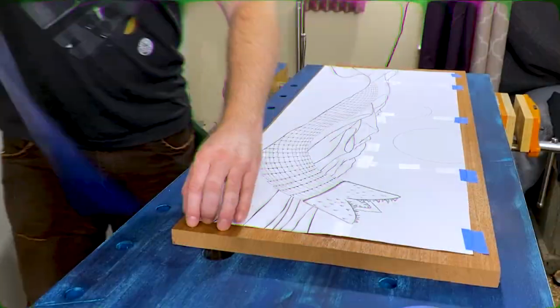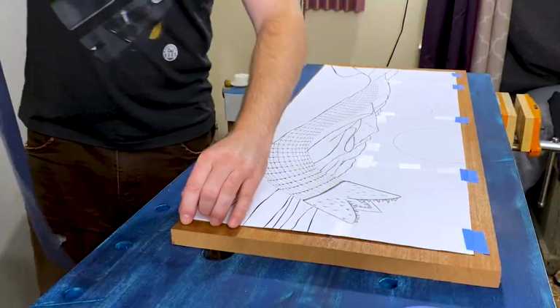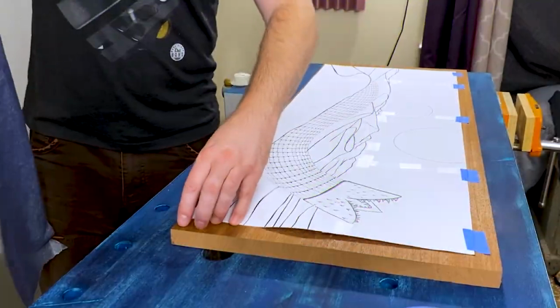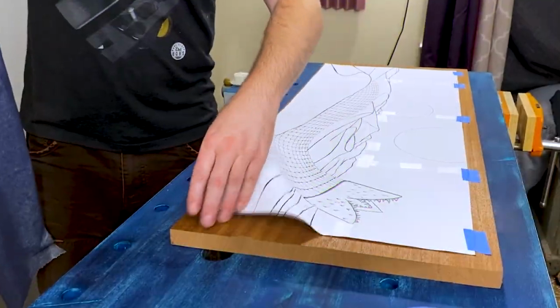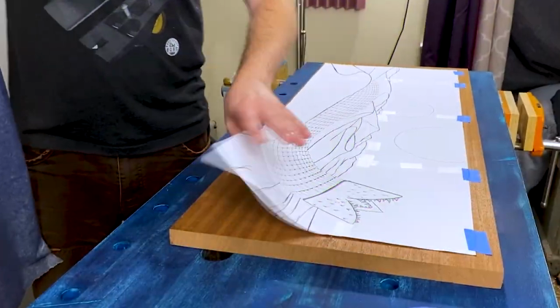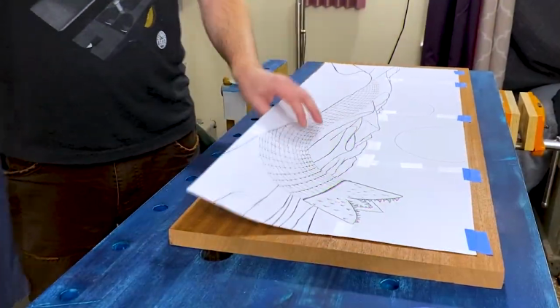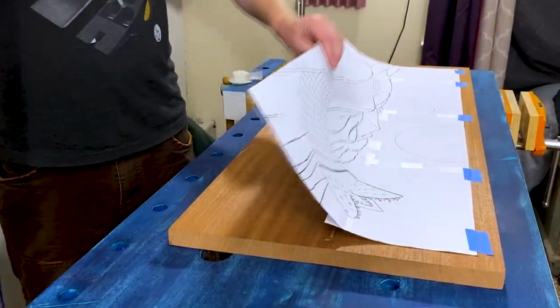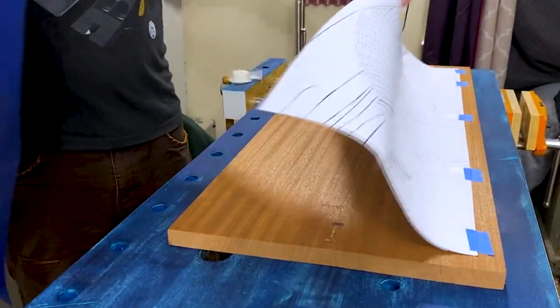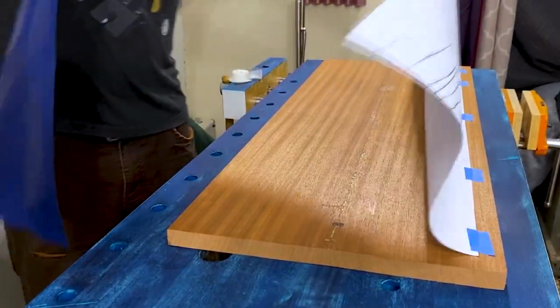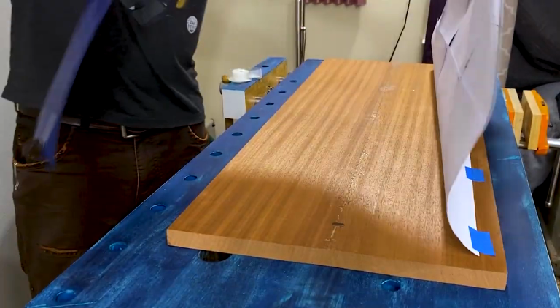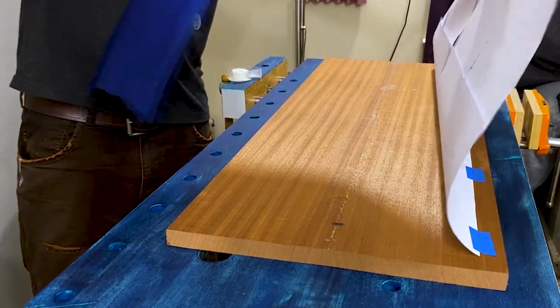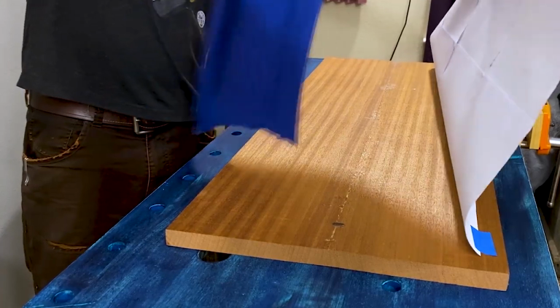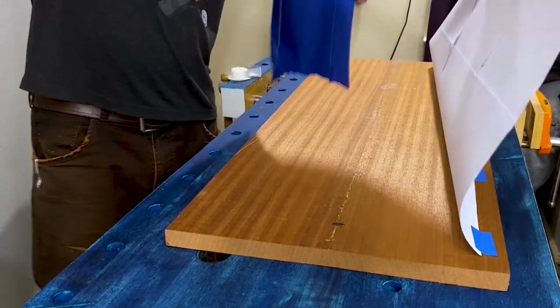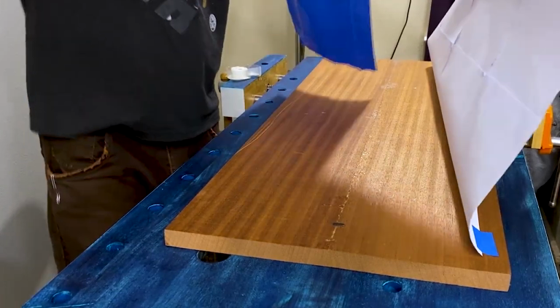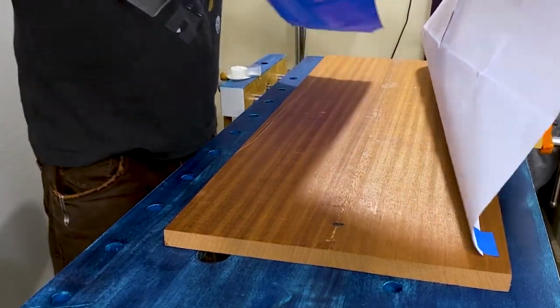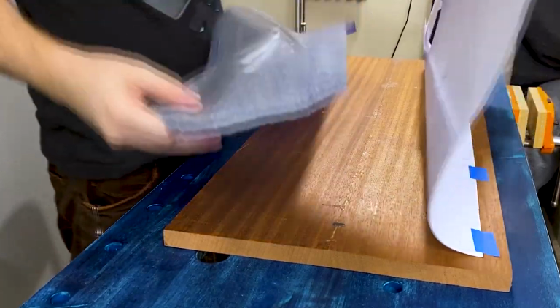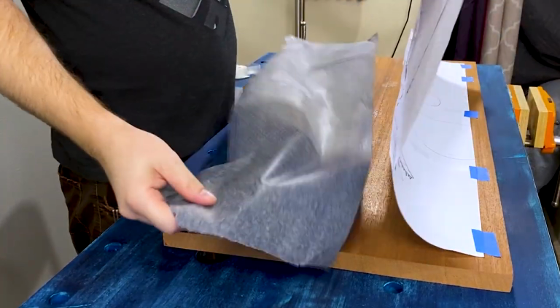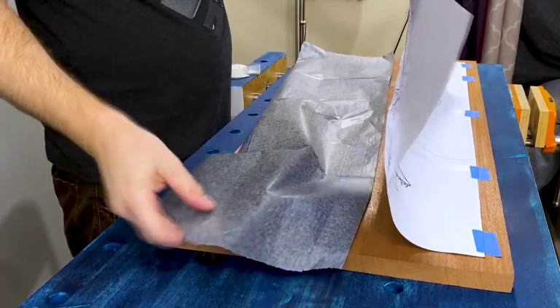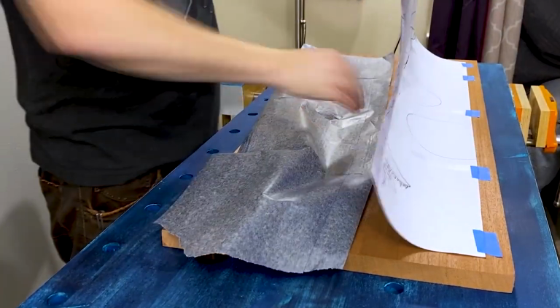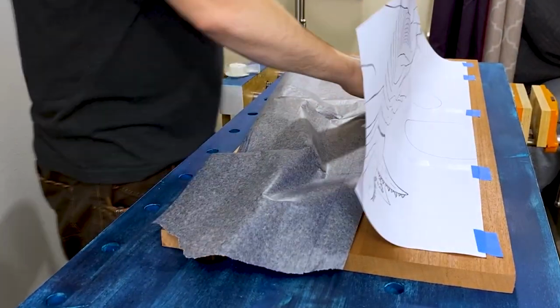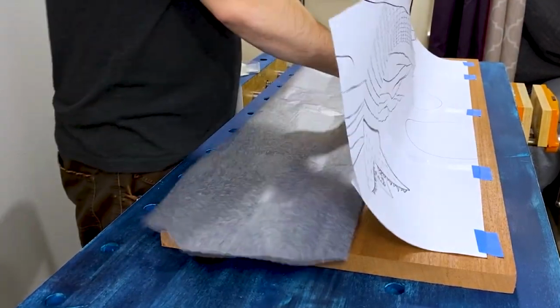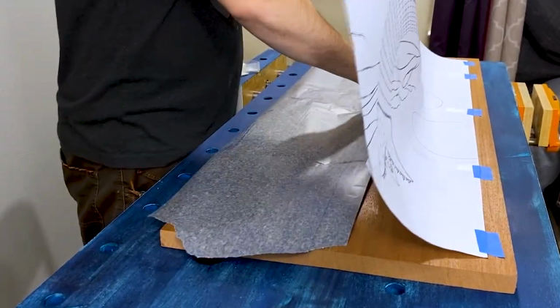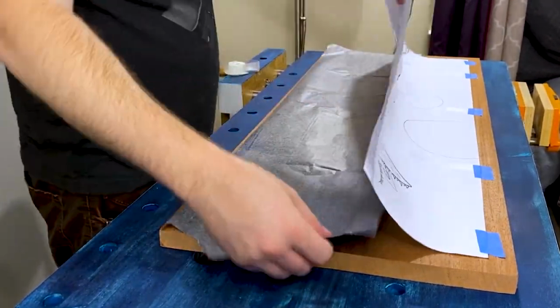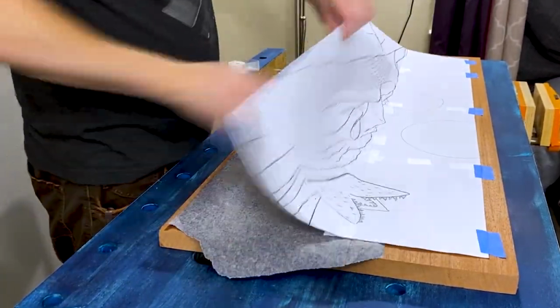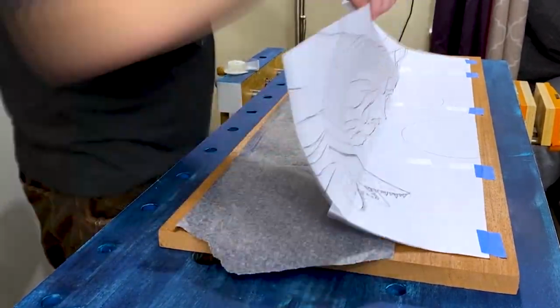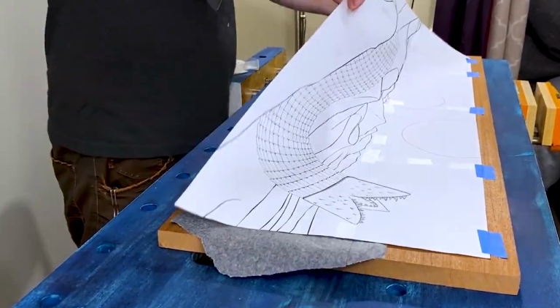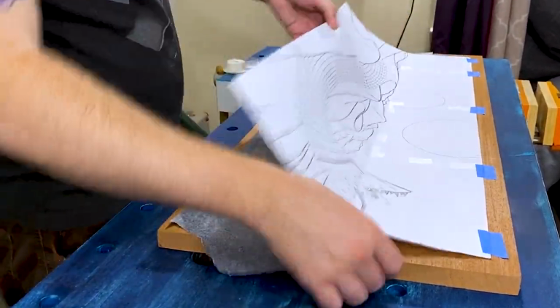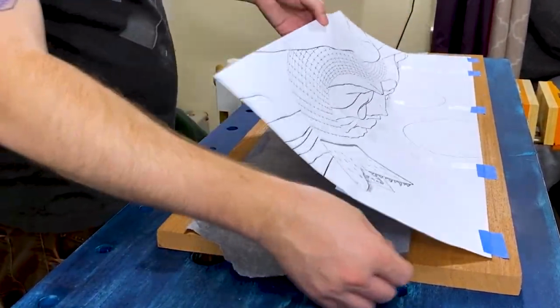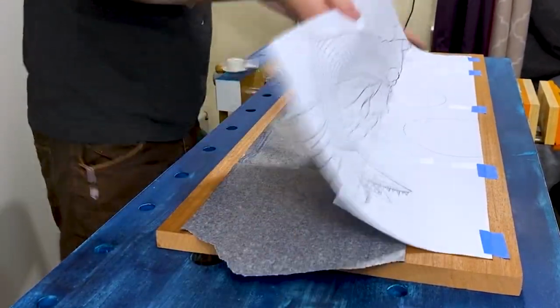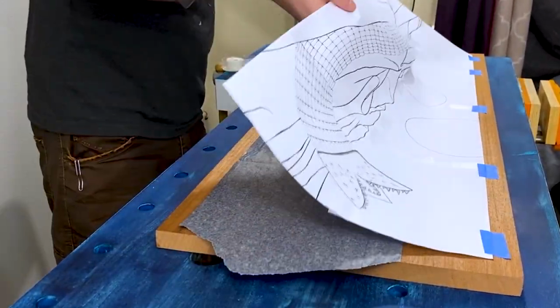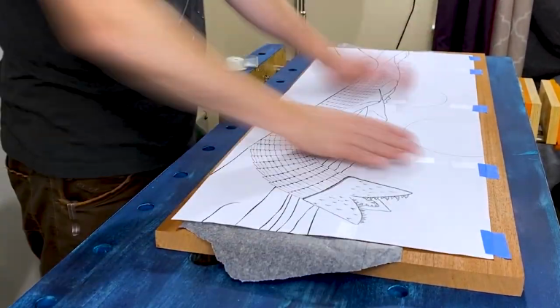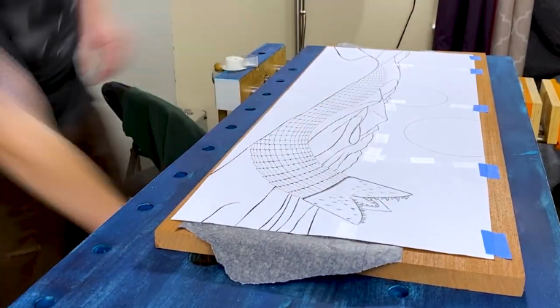I taped all the pages together and put some carbon paper under the design to transfer the lines.